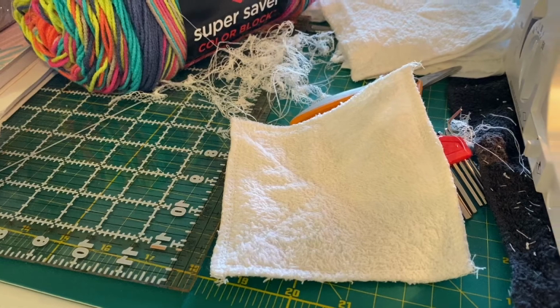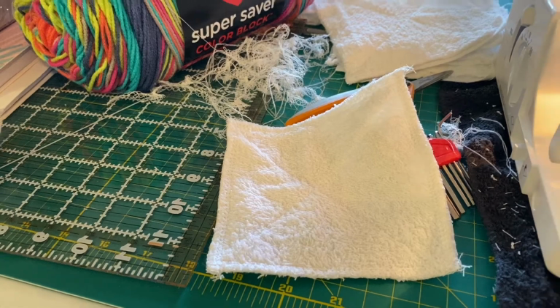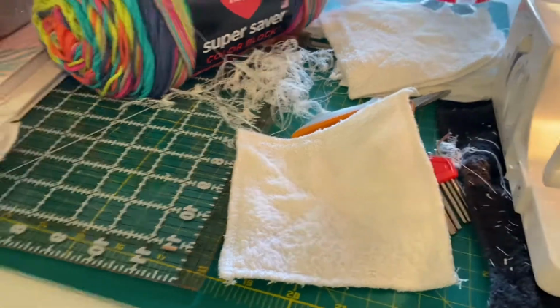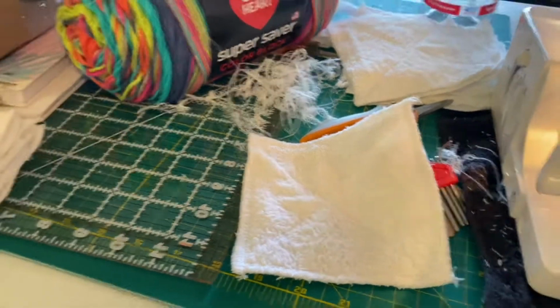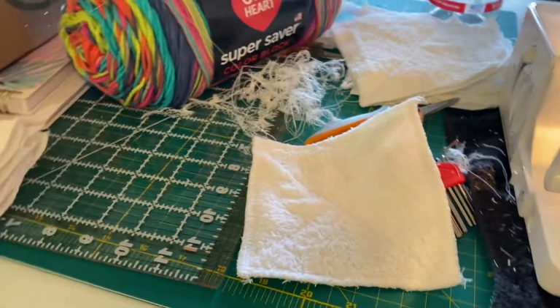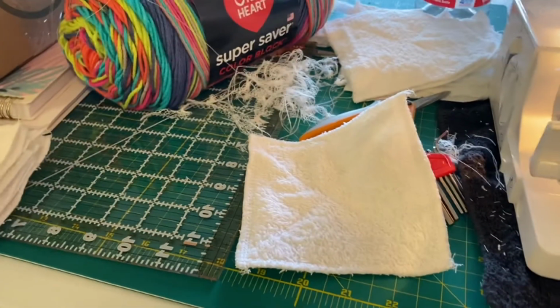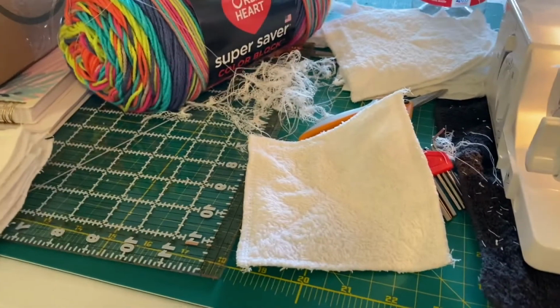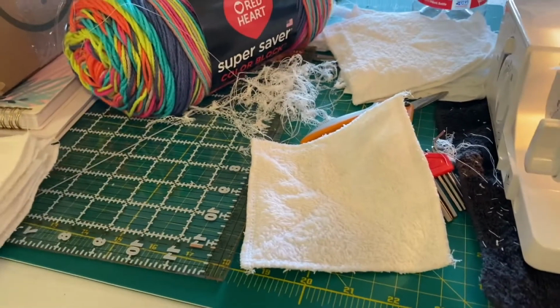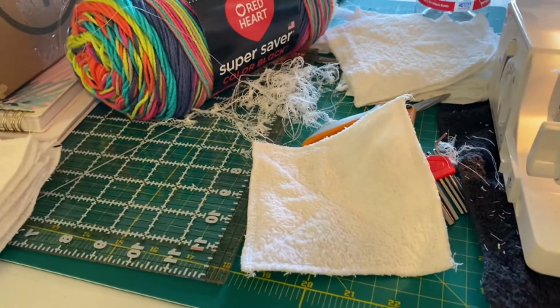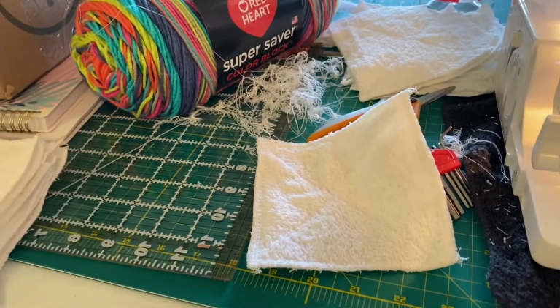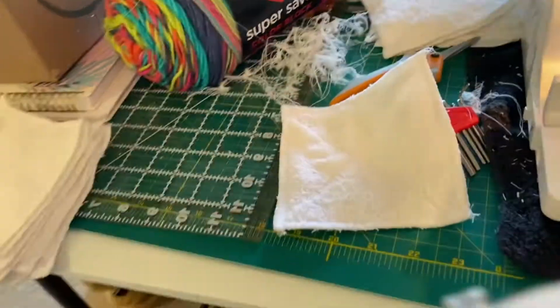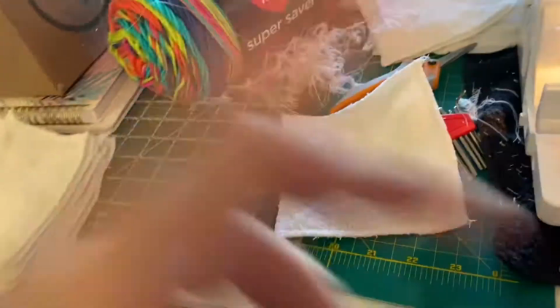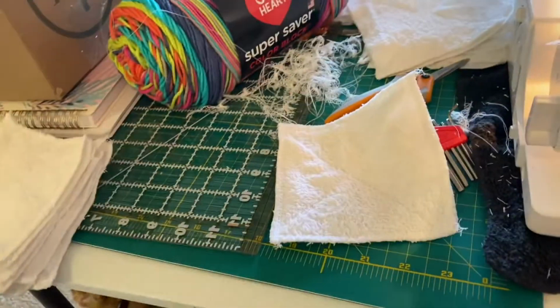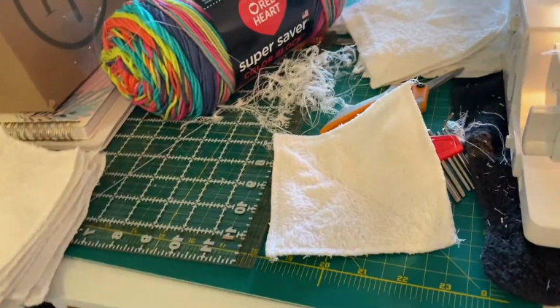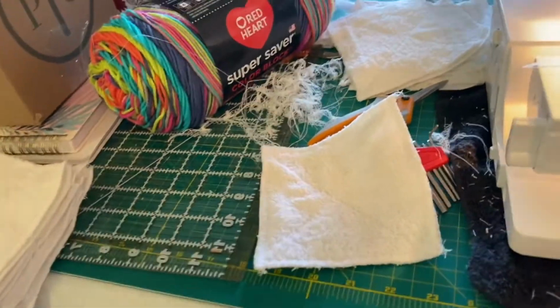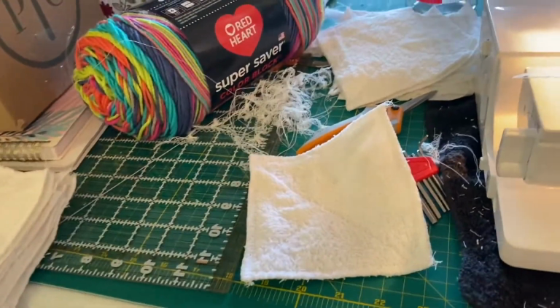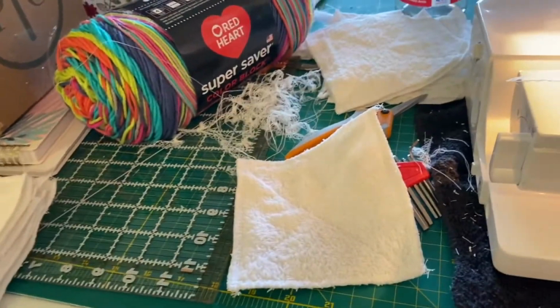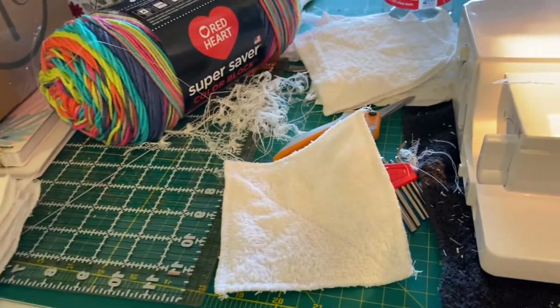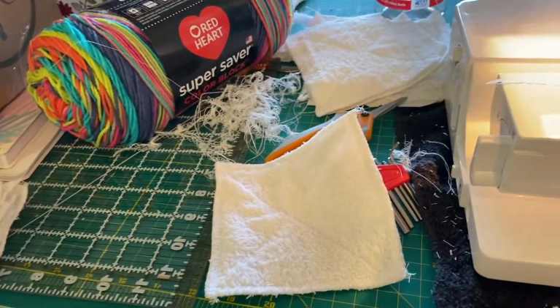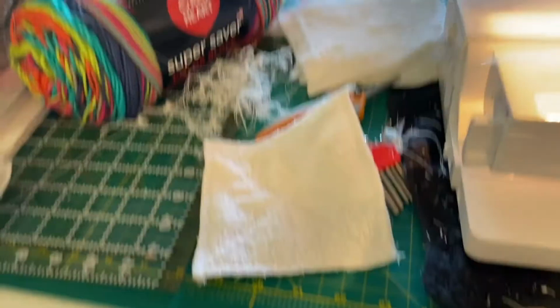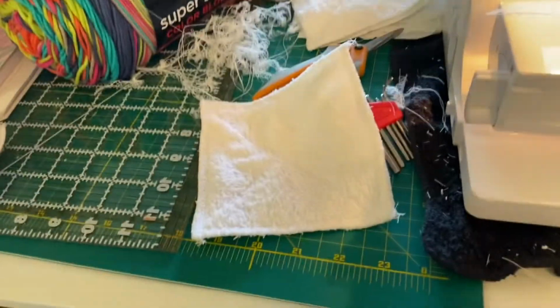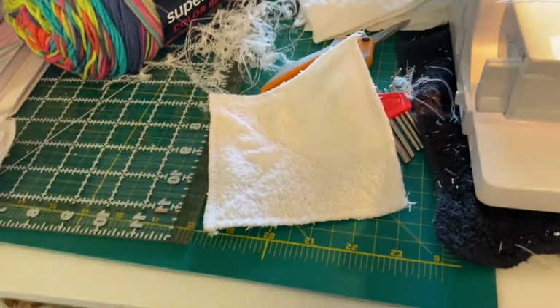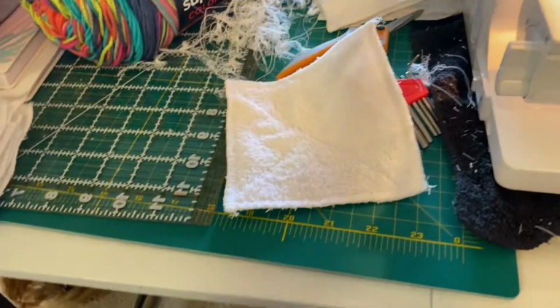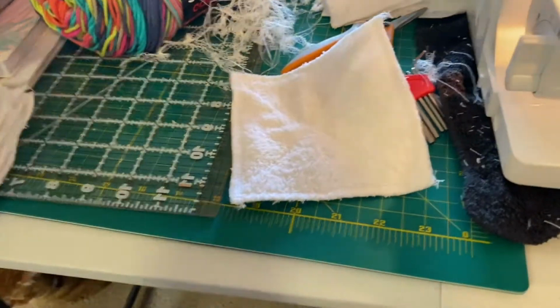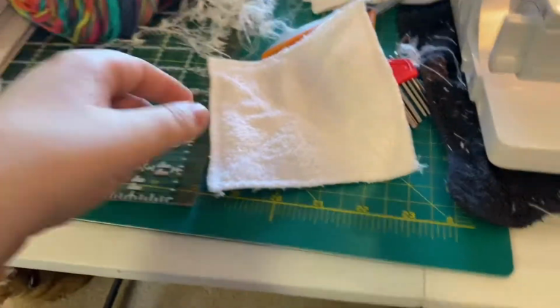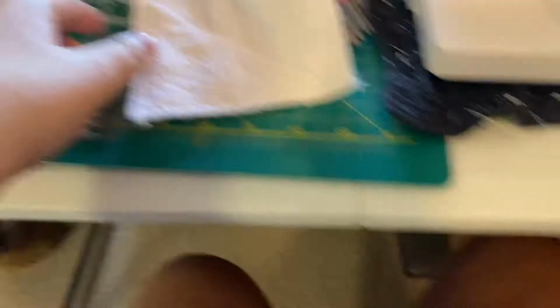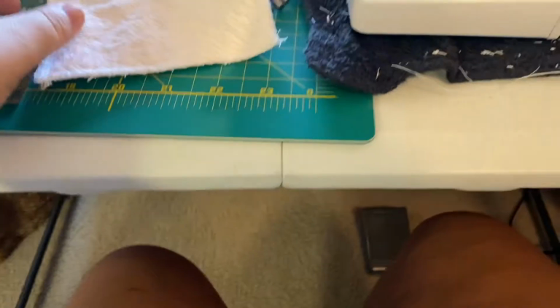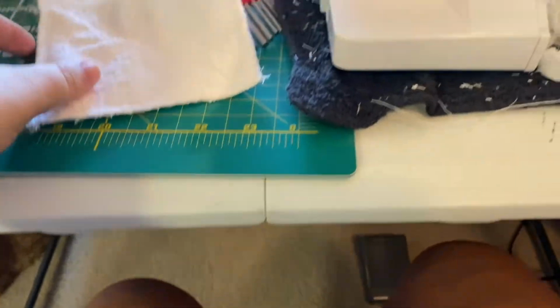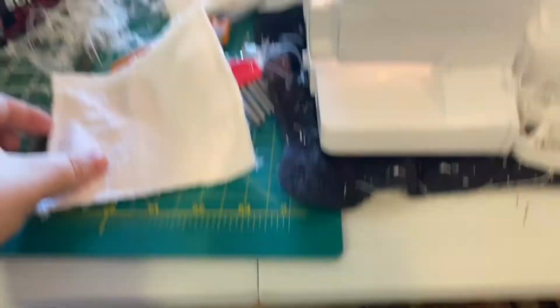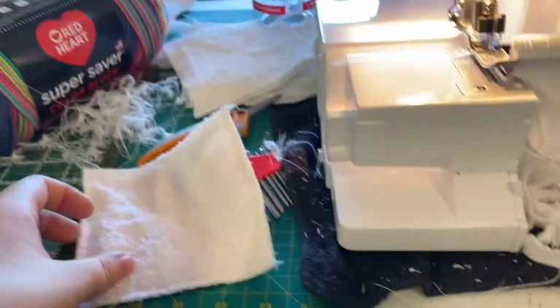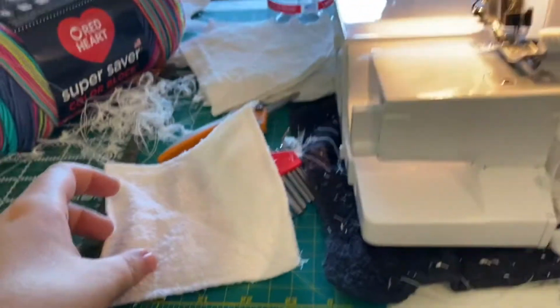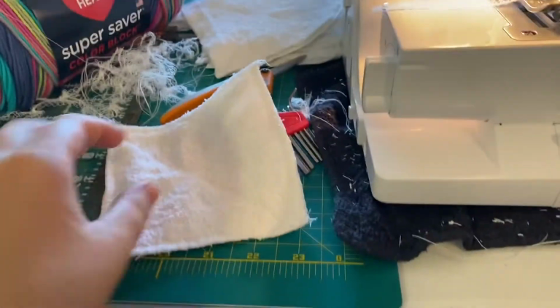Pardon the mess and the gunshots from the gun range in the background. I just want to show you what I'm doing today.